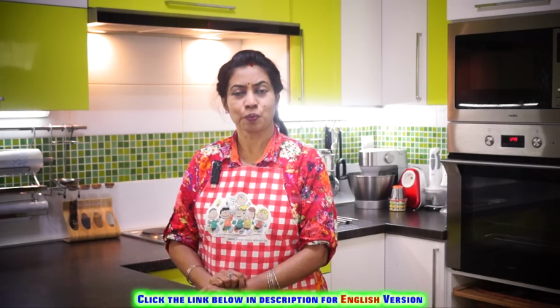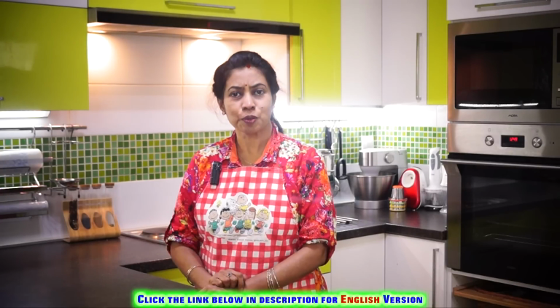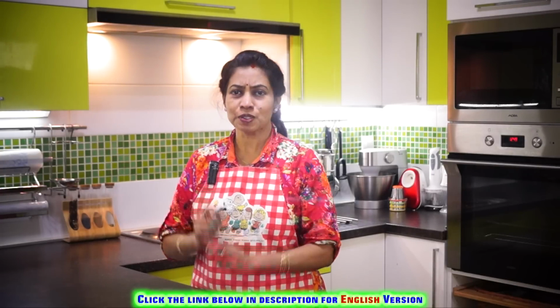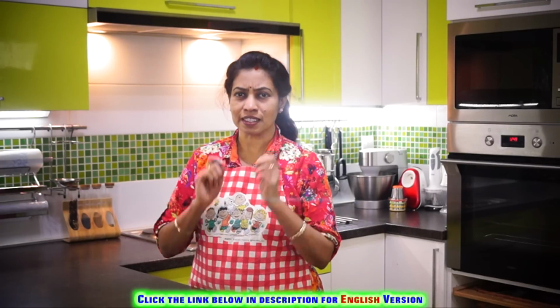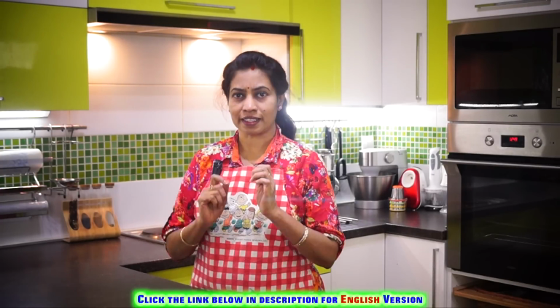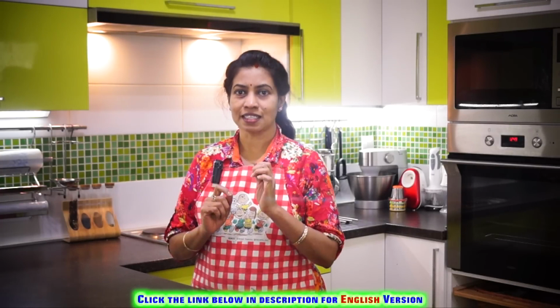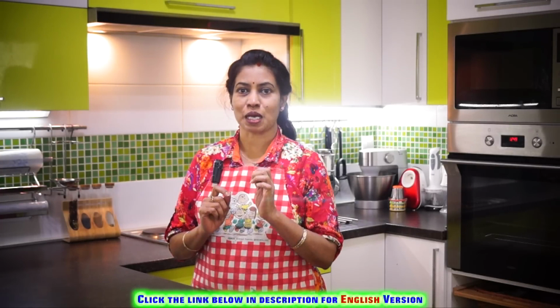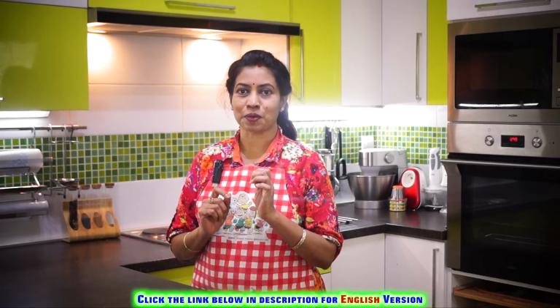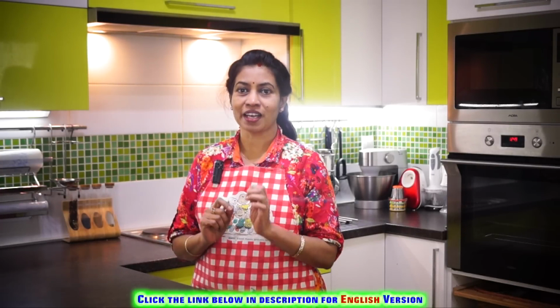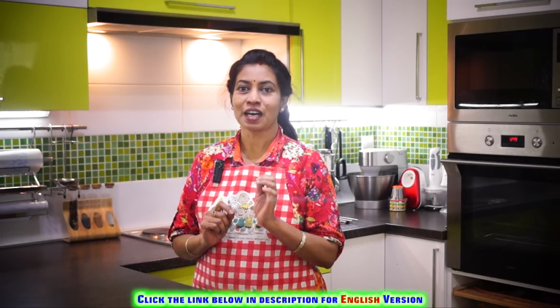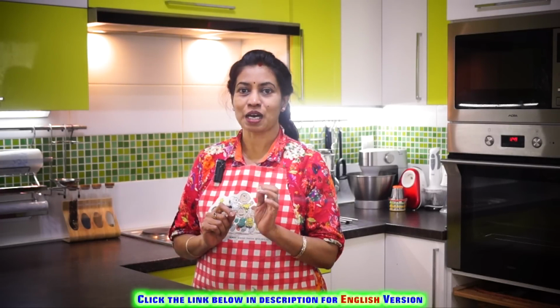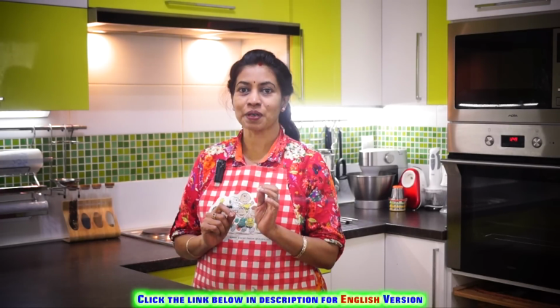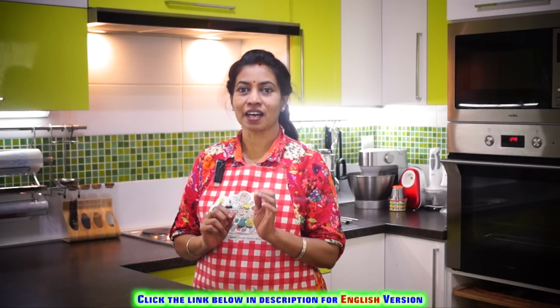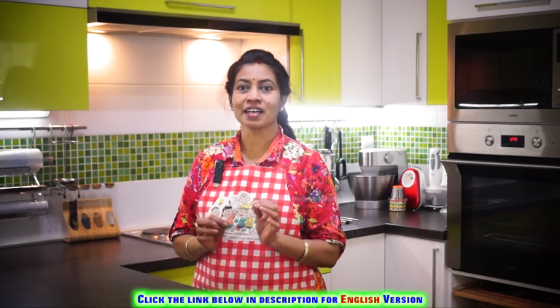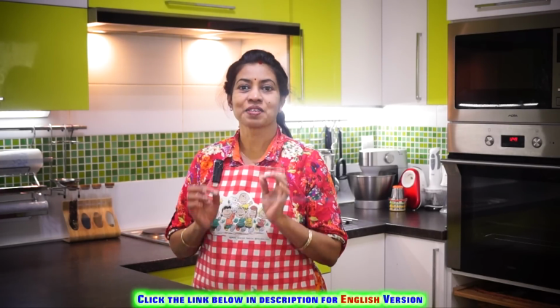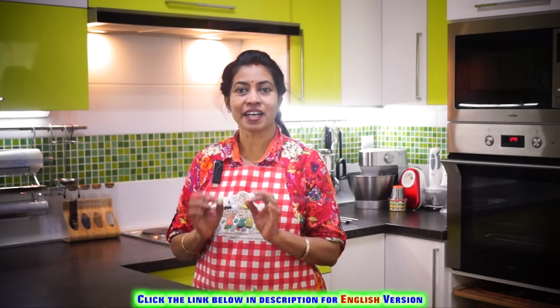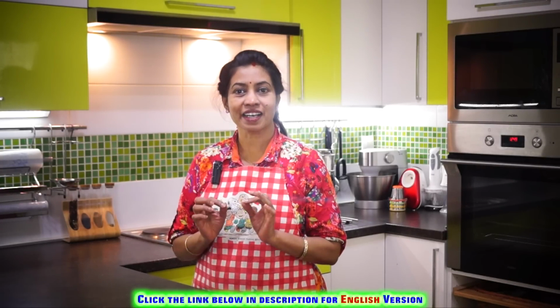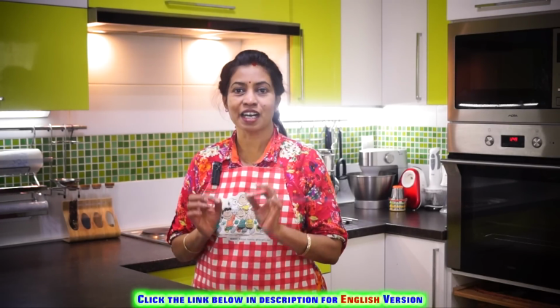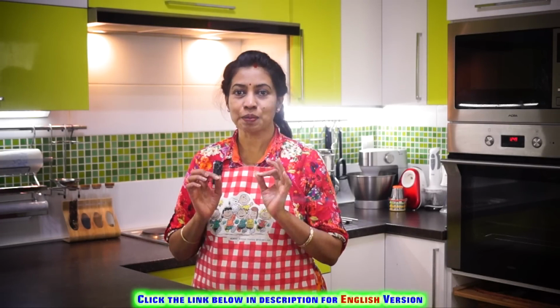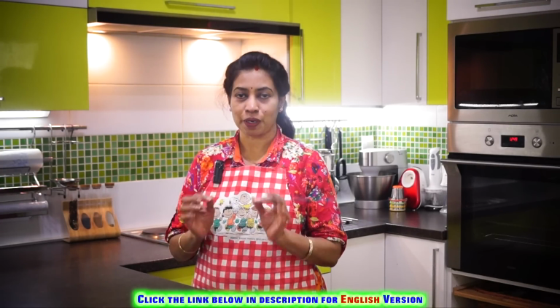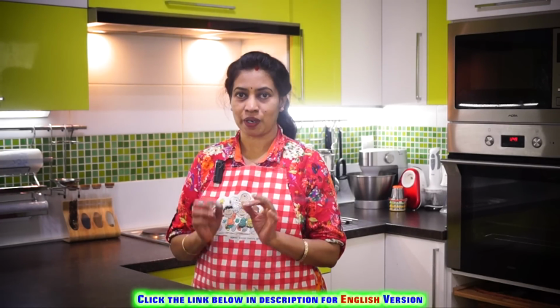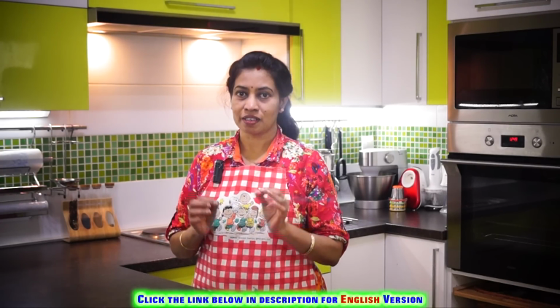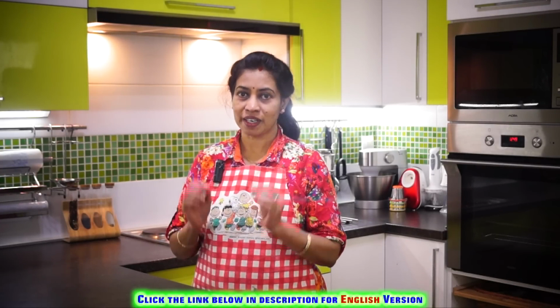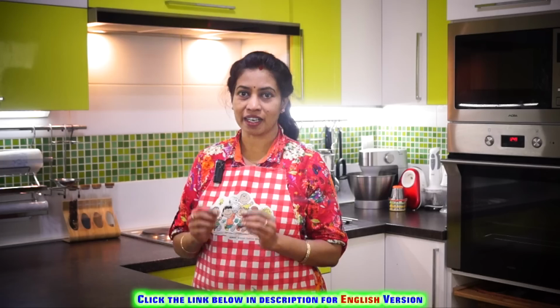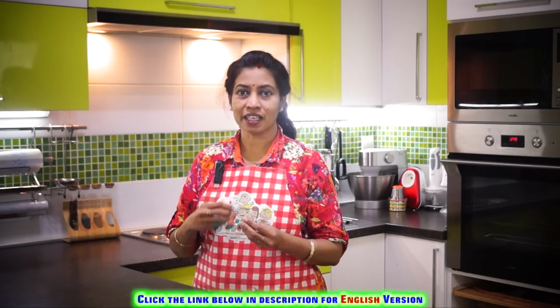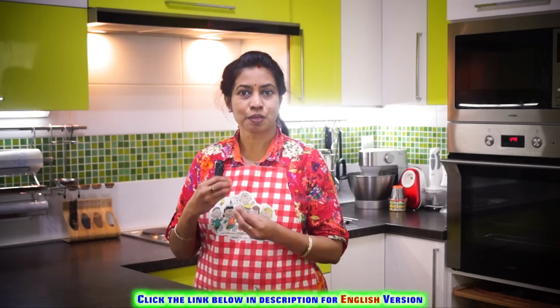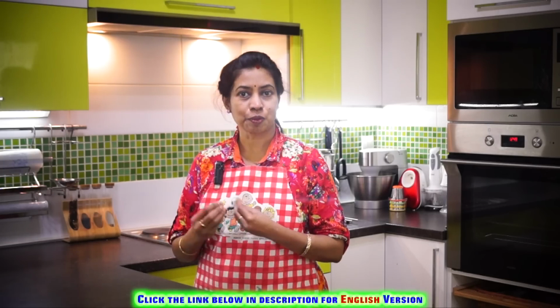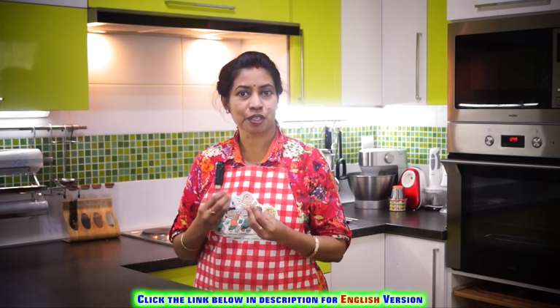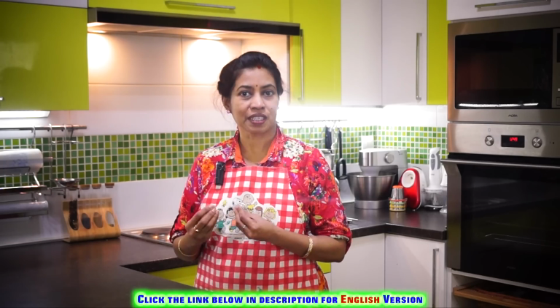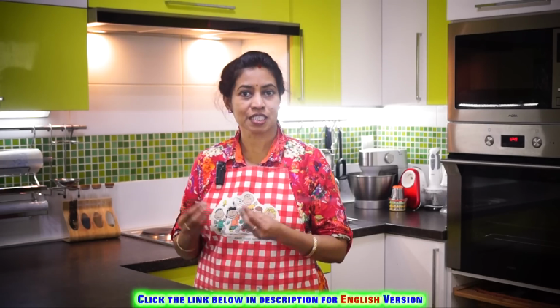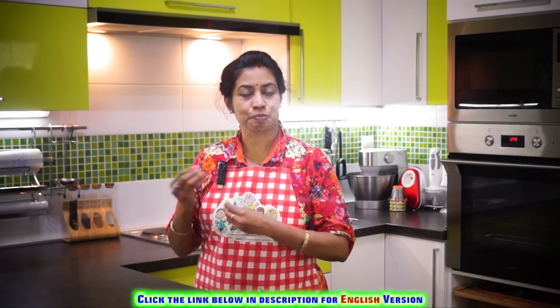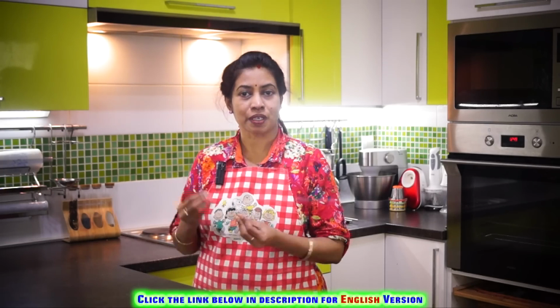We have to eat a very thick dish. This is Vendakai Pakoda. We will eat a very thick dish. Let's make this dish.